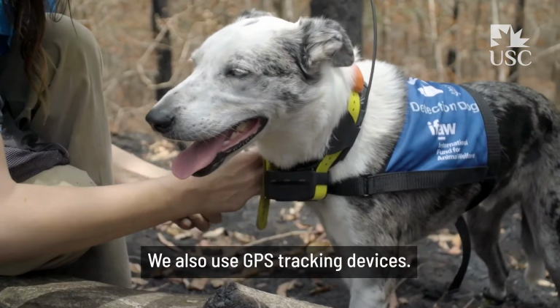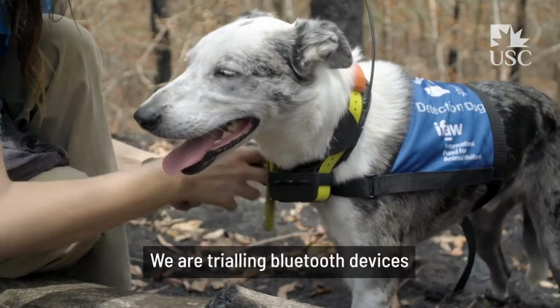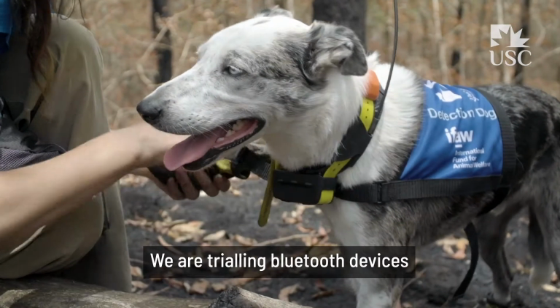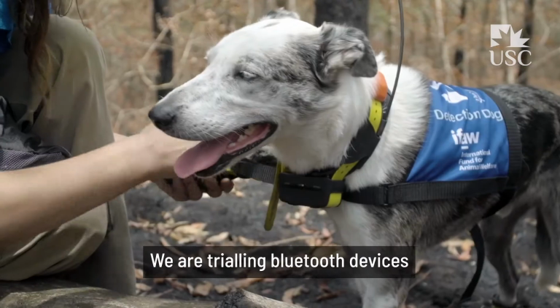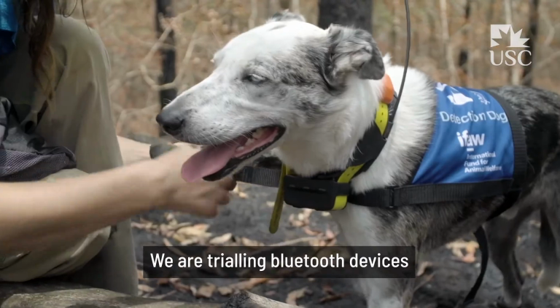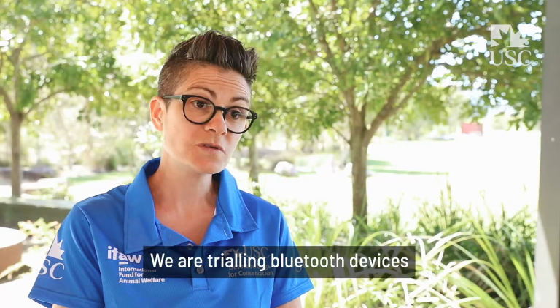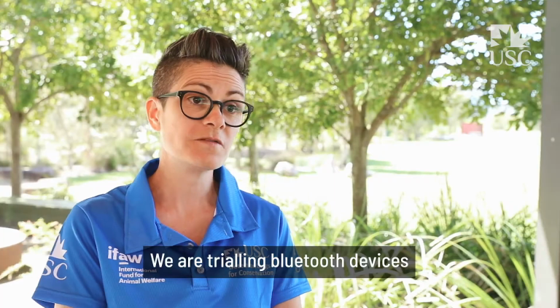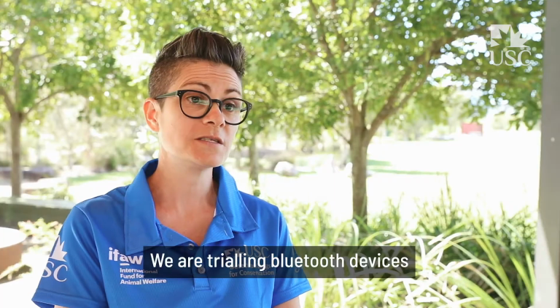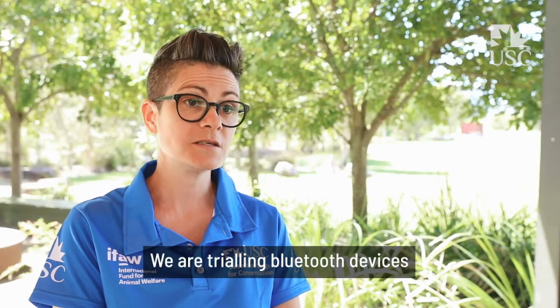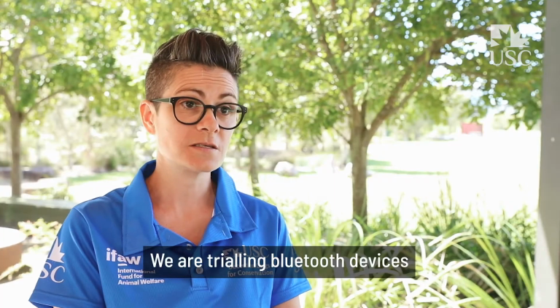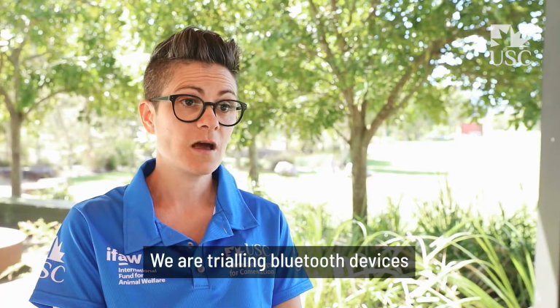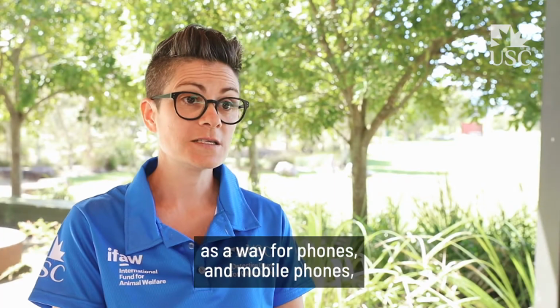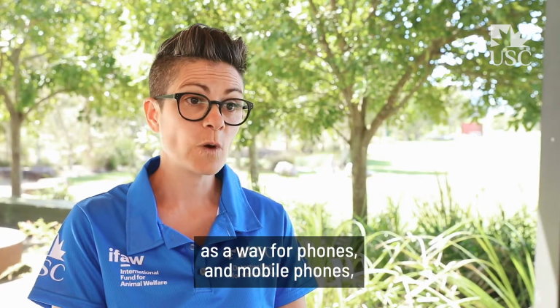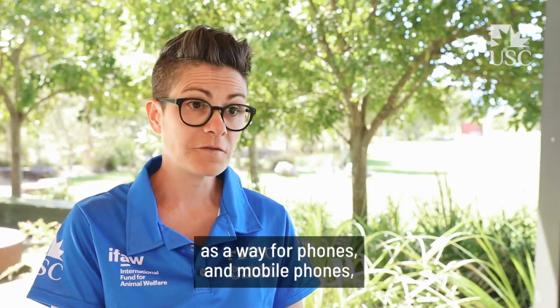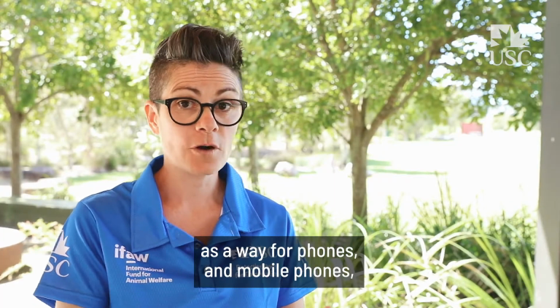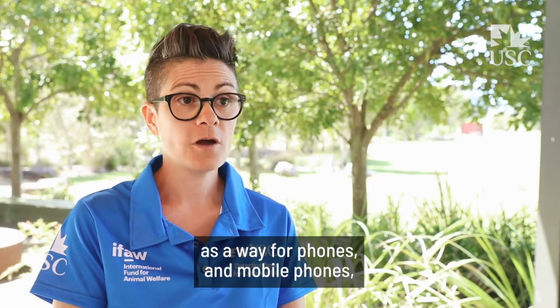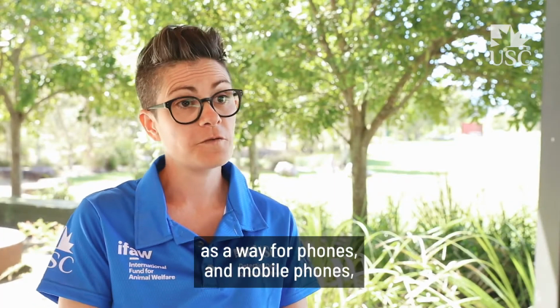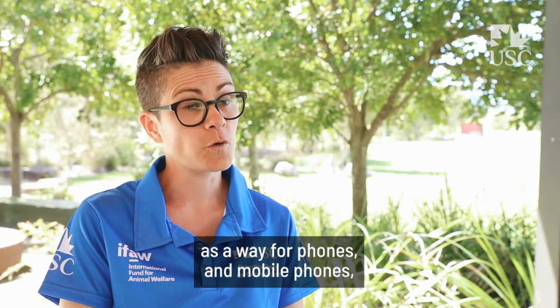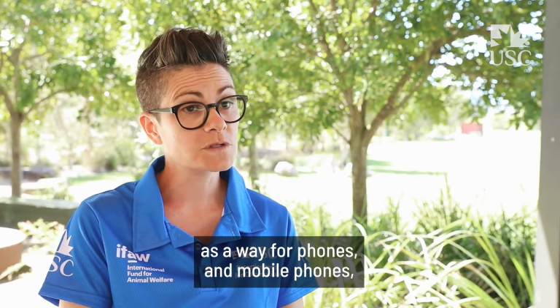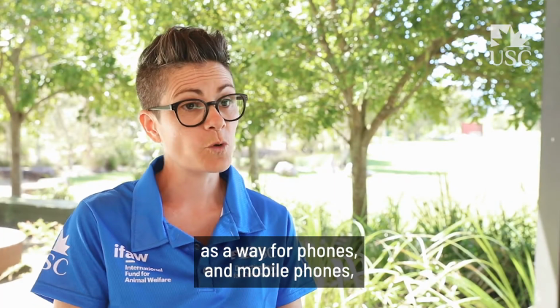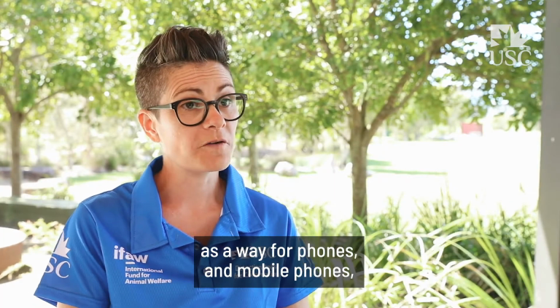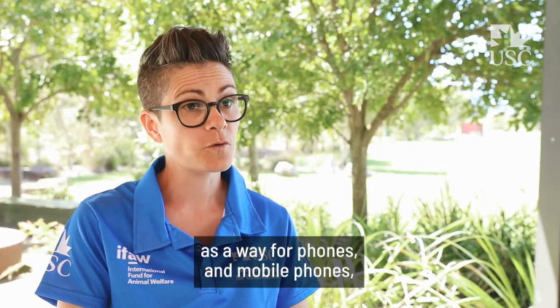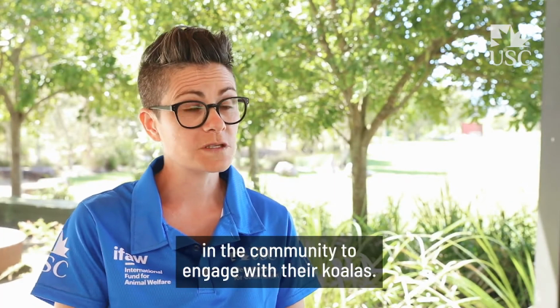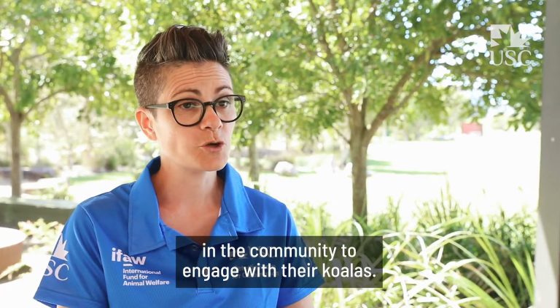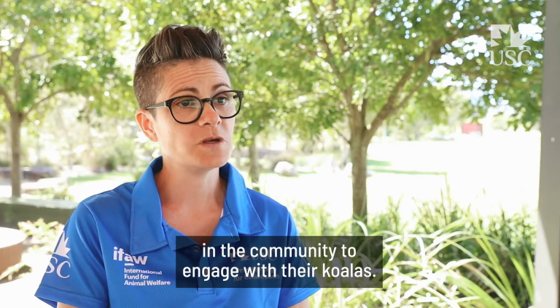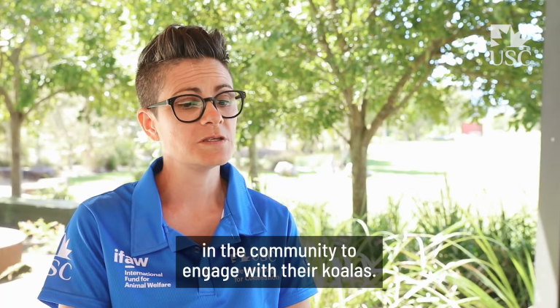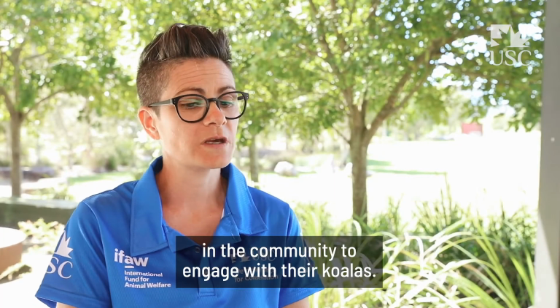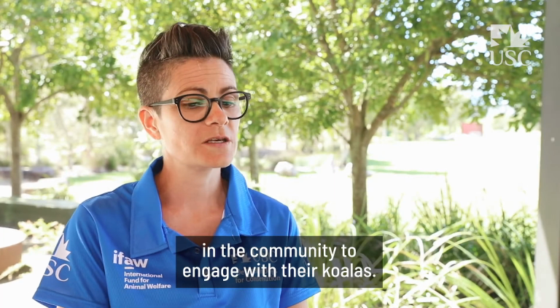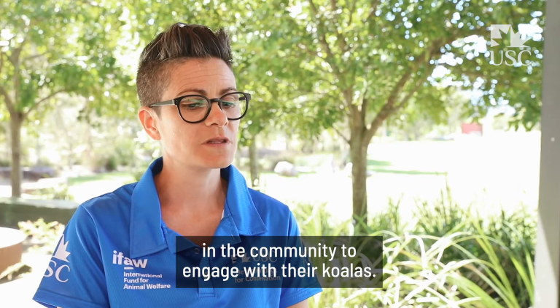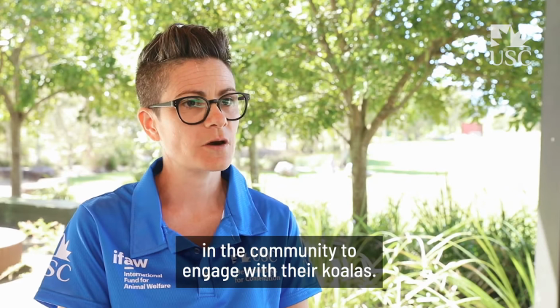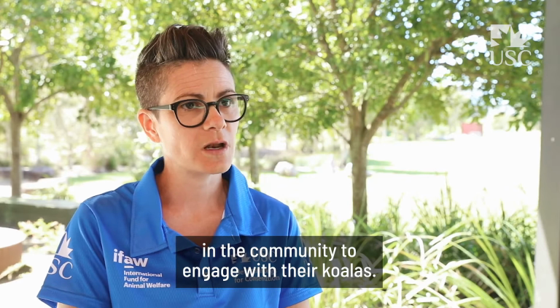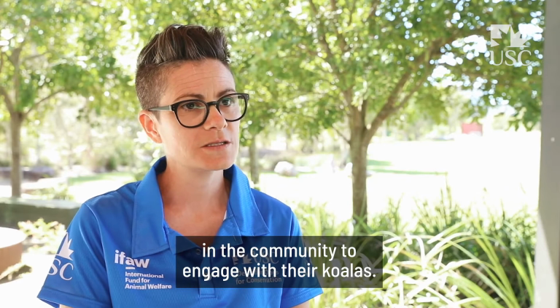We are trialing Bluetooth devices as a way for phones and mobile phones in the community to engage with their koalas.